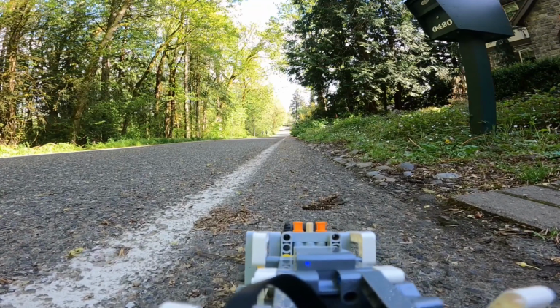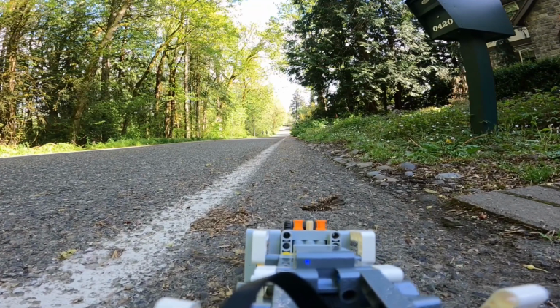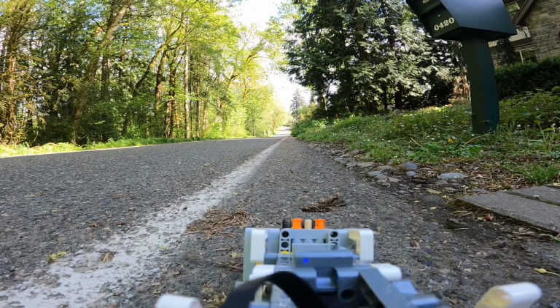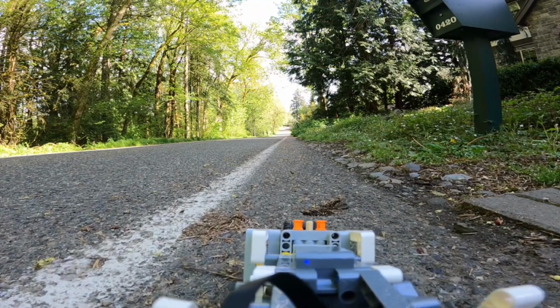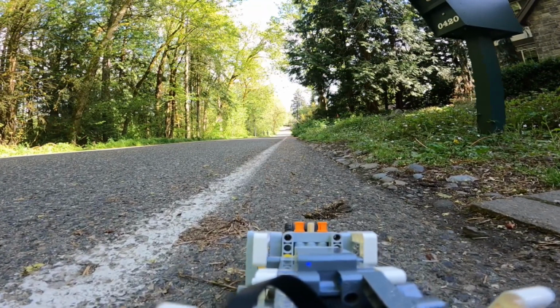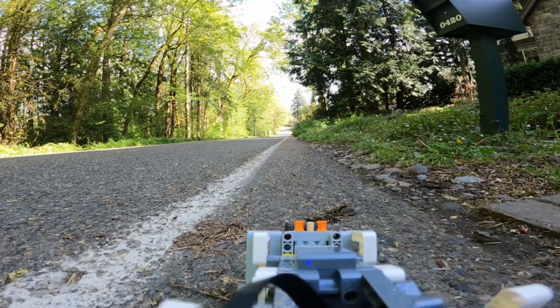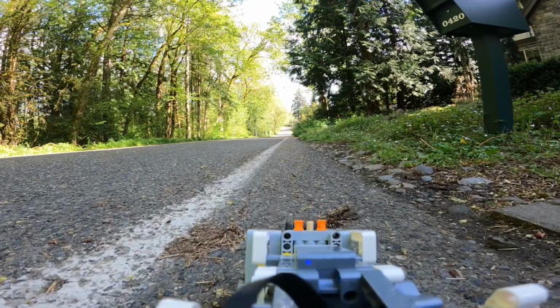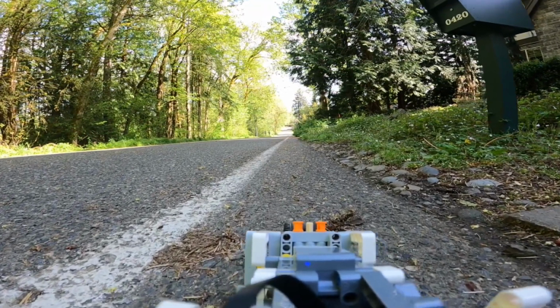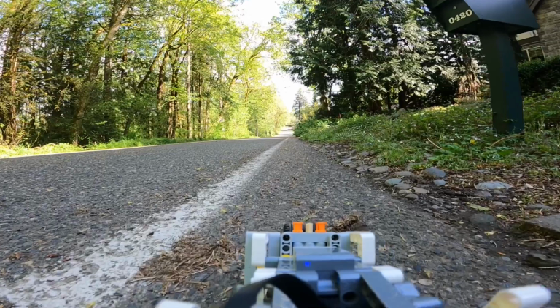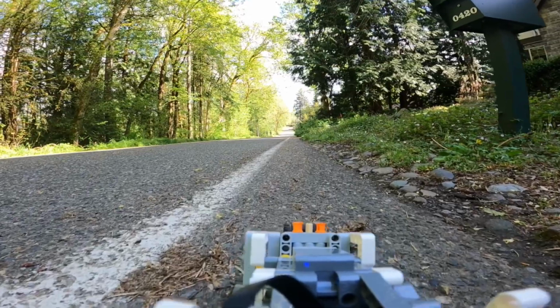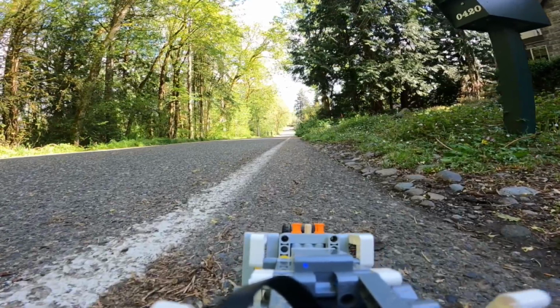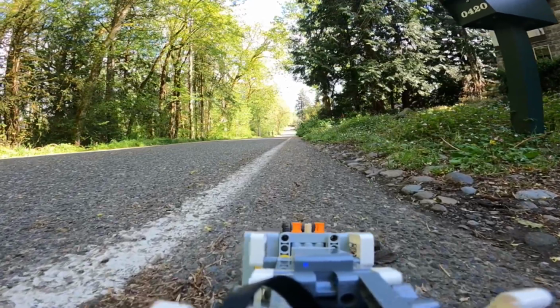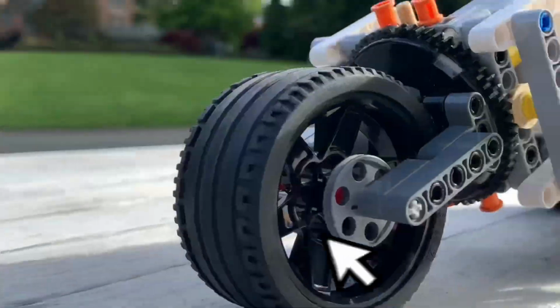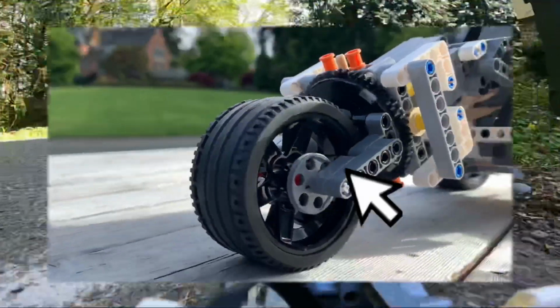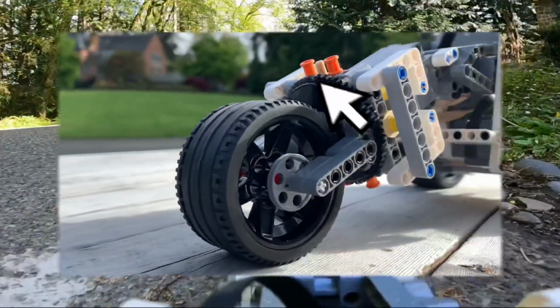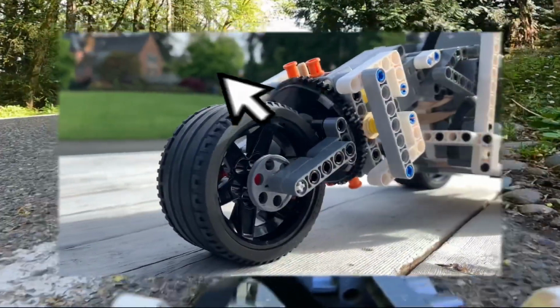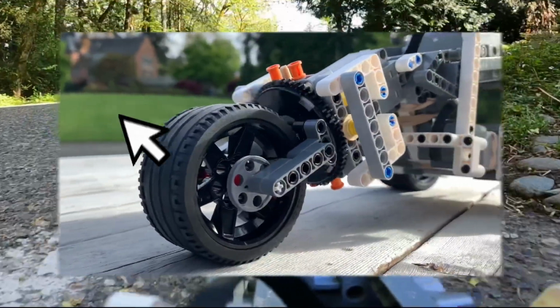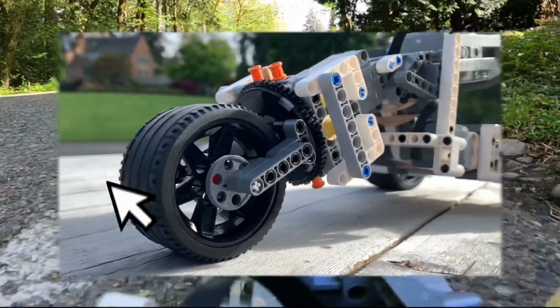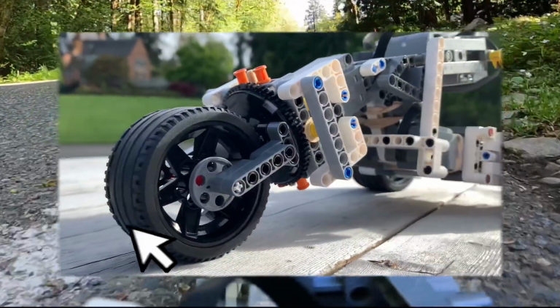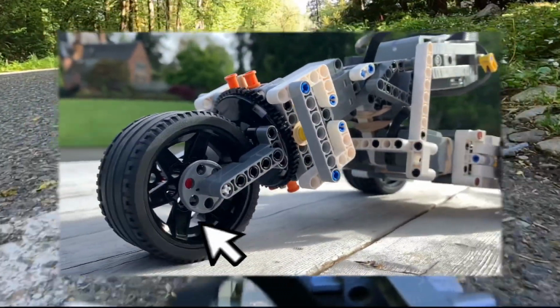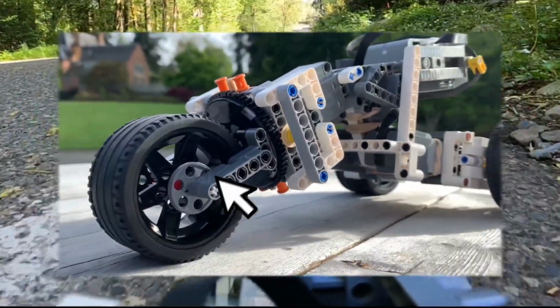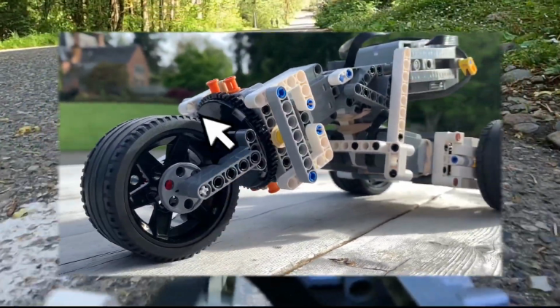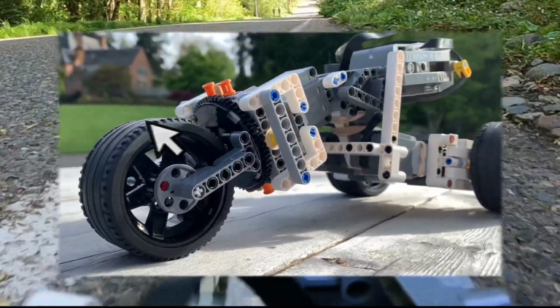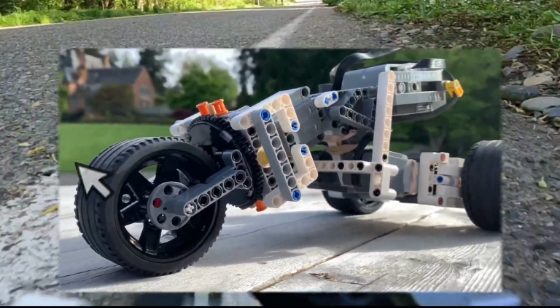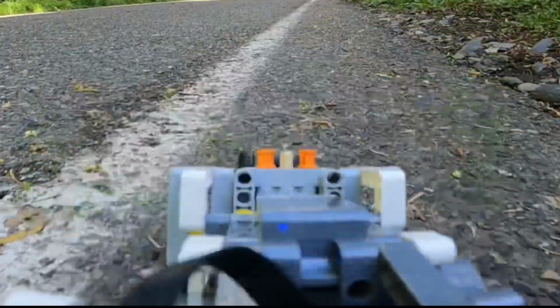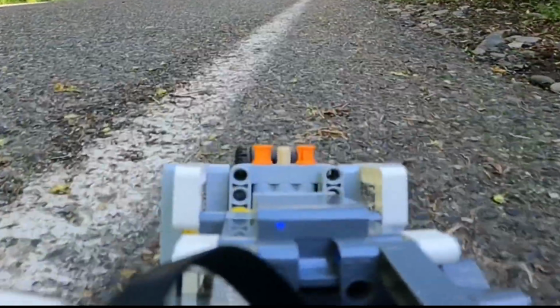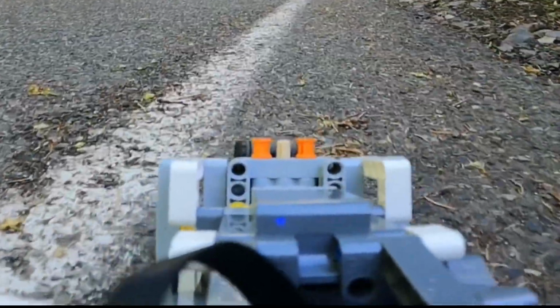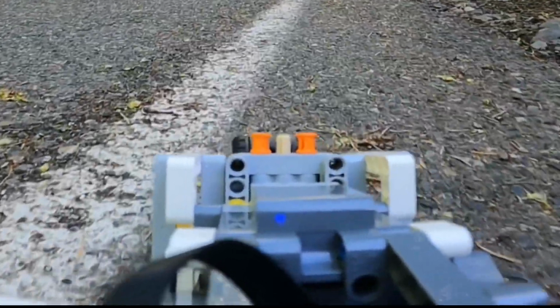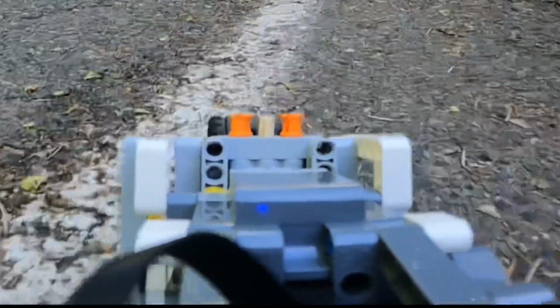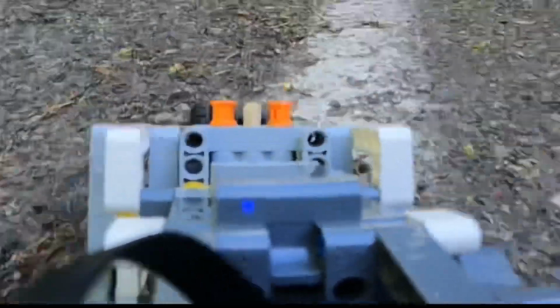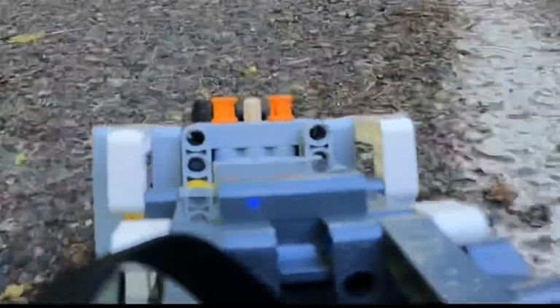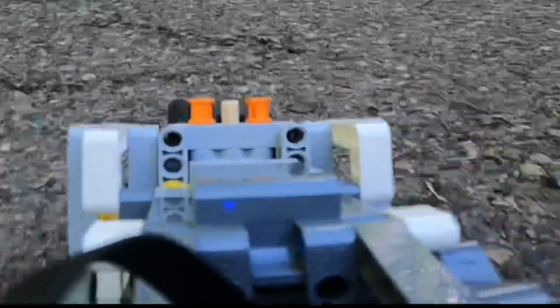It only has one wheel in the front which turns like this. One wheel in the front allows it to have a really sharp and accurate turning radius.